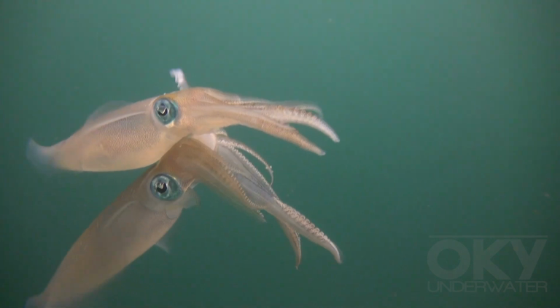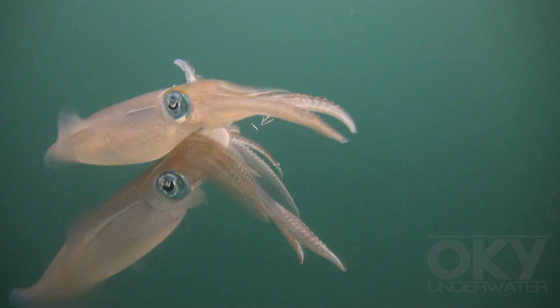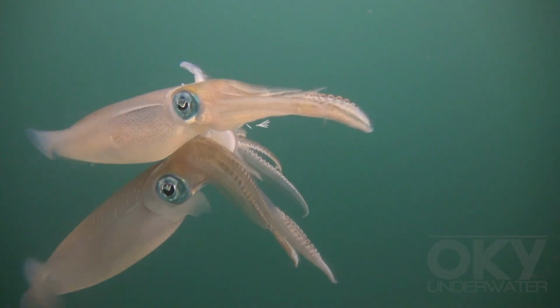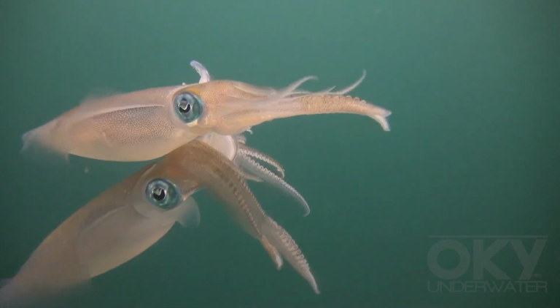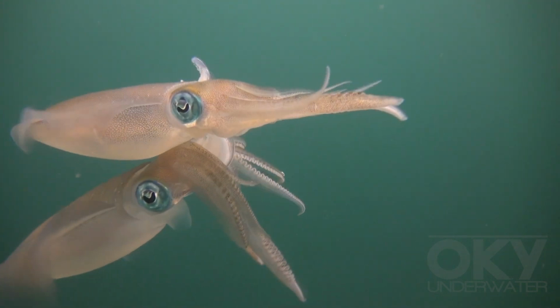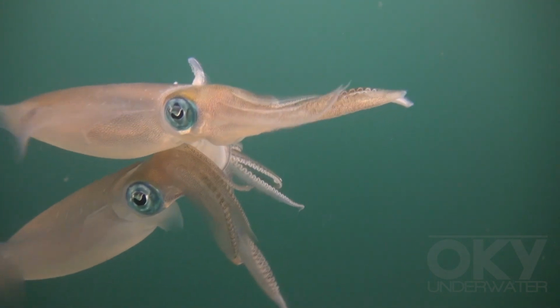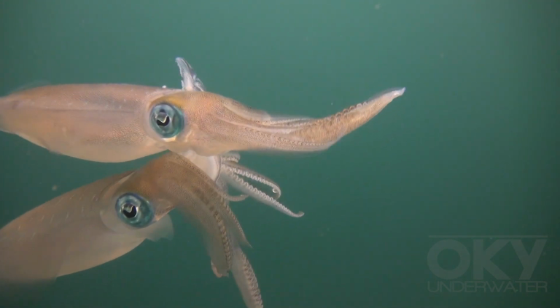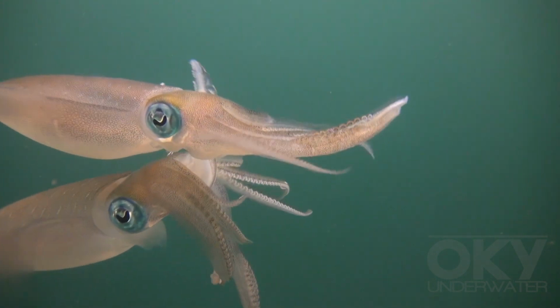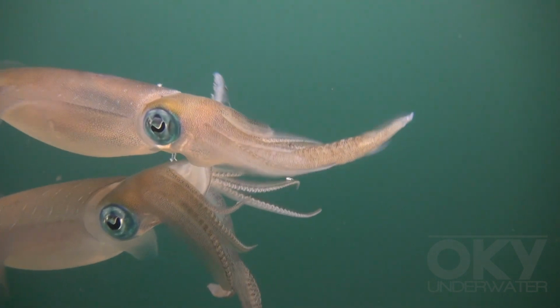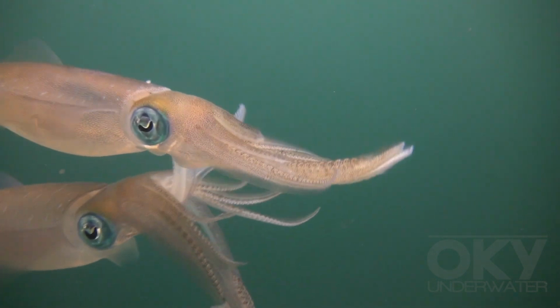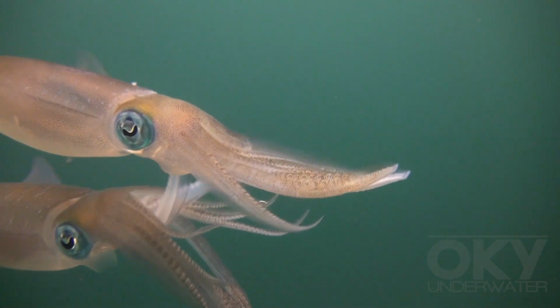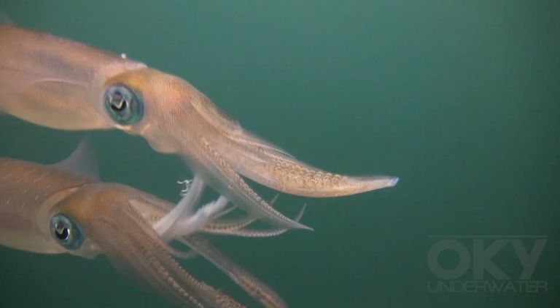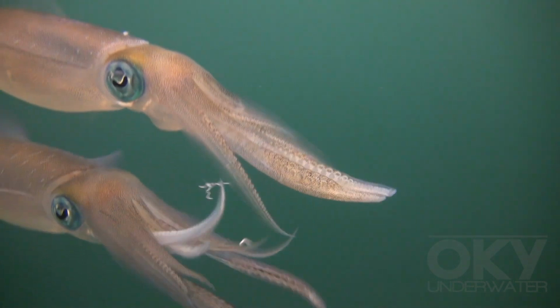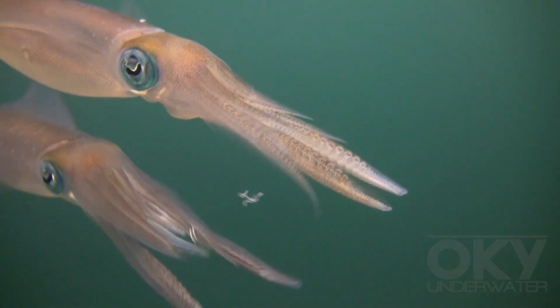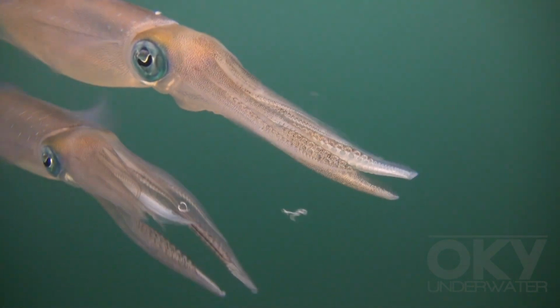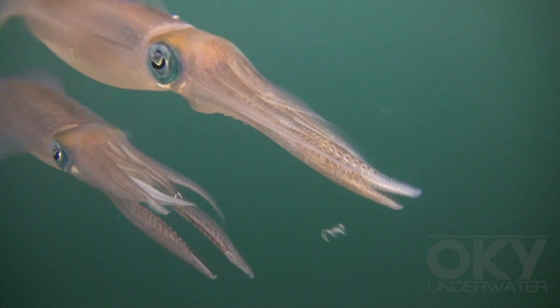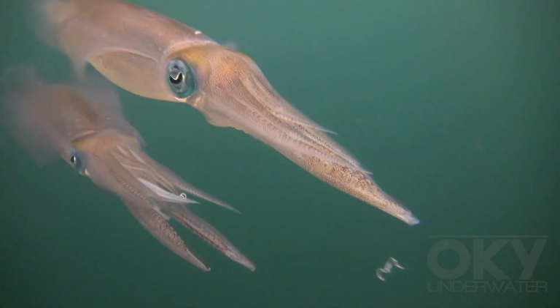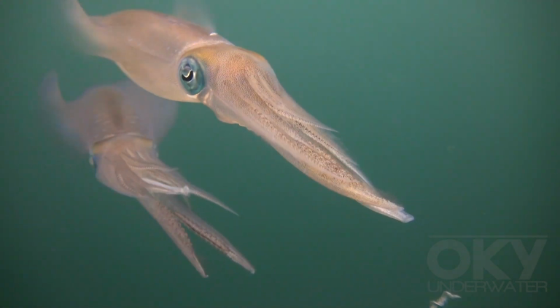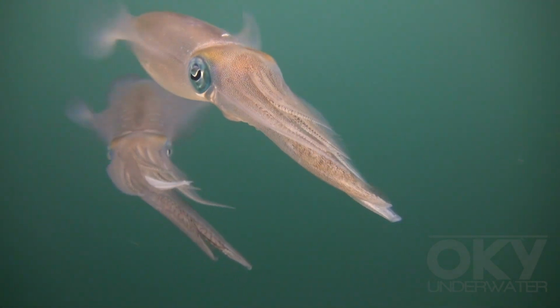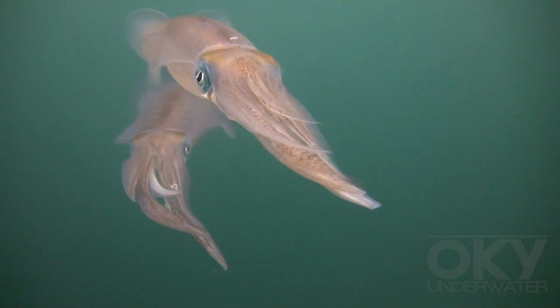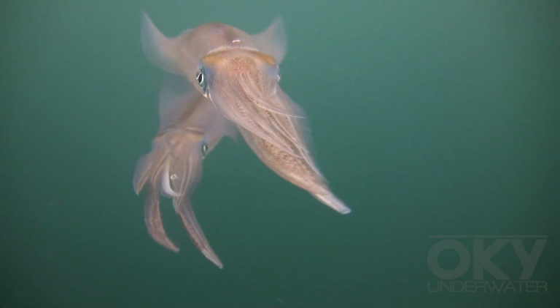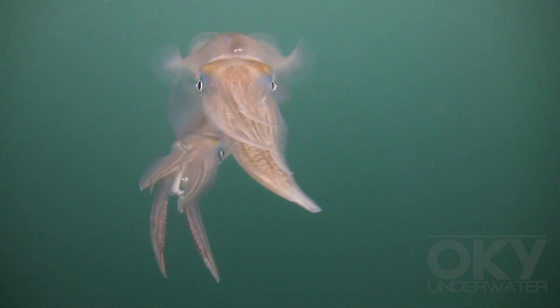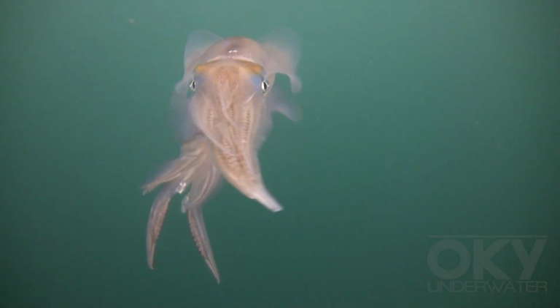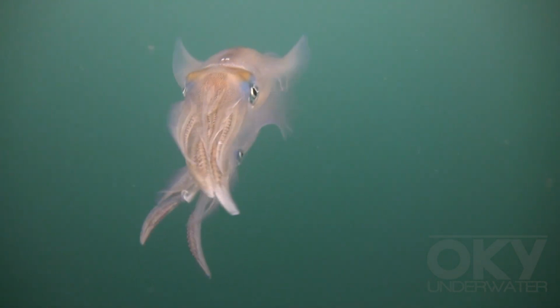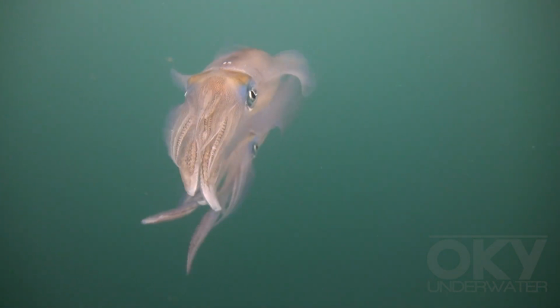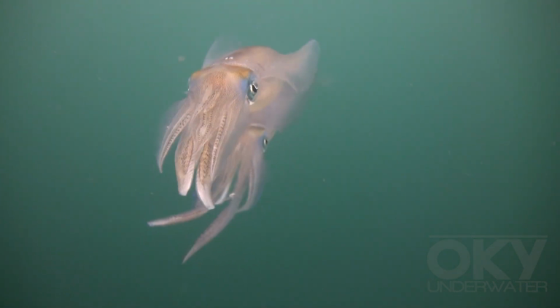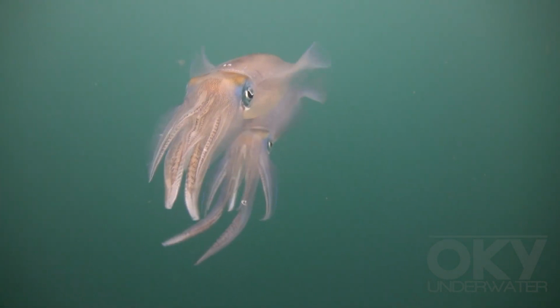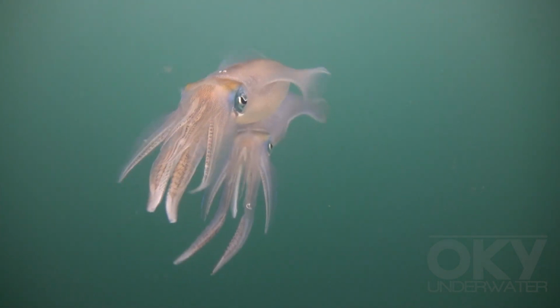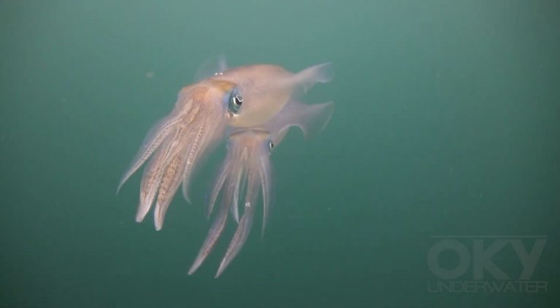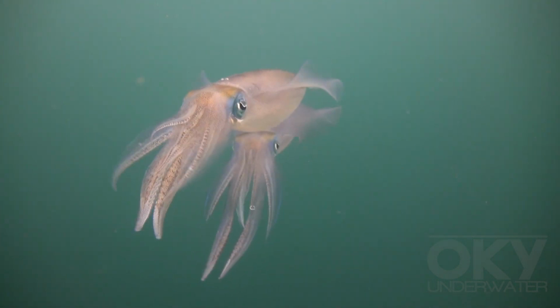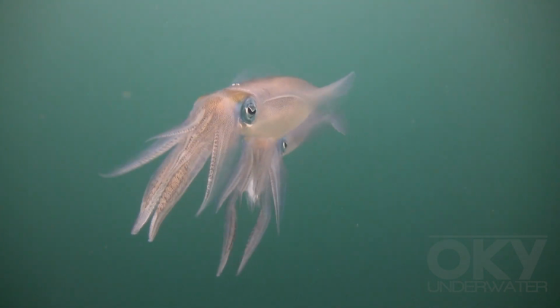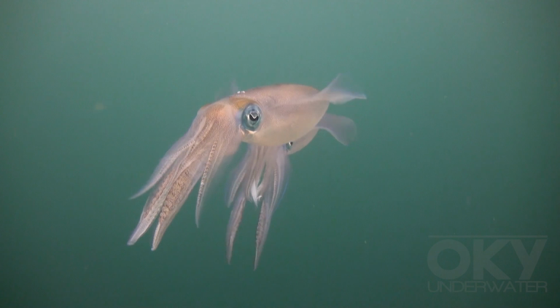Male-female mating is fast. It only lasts about 15 seconds.